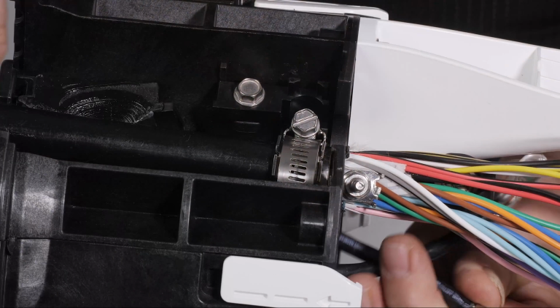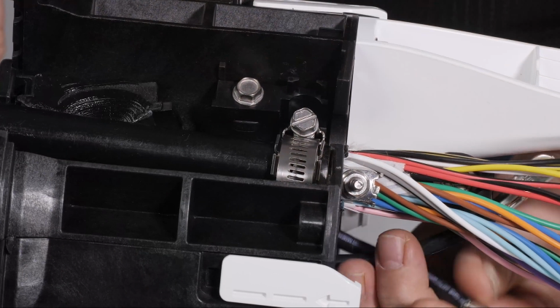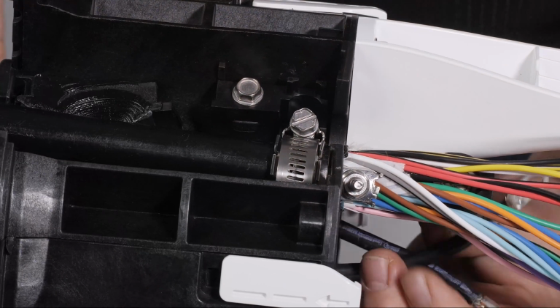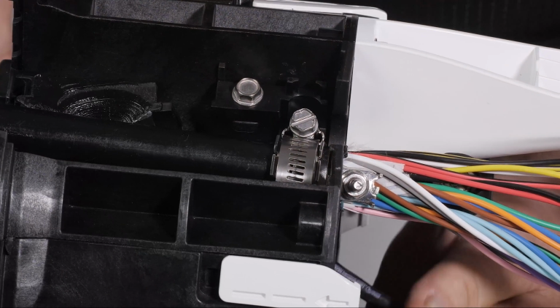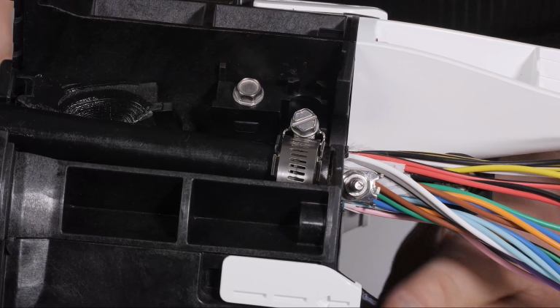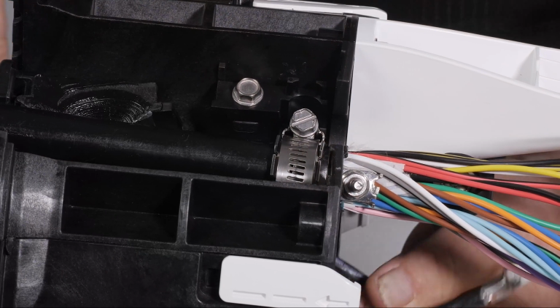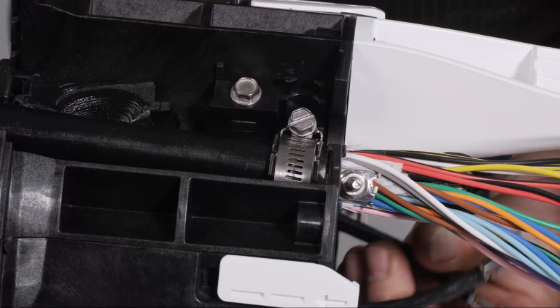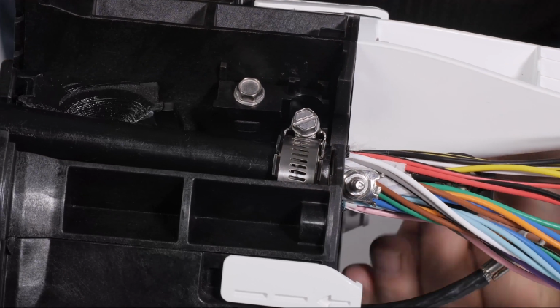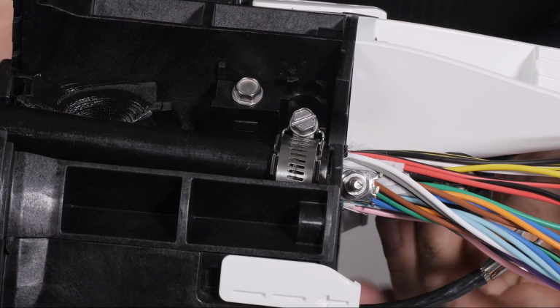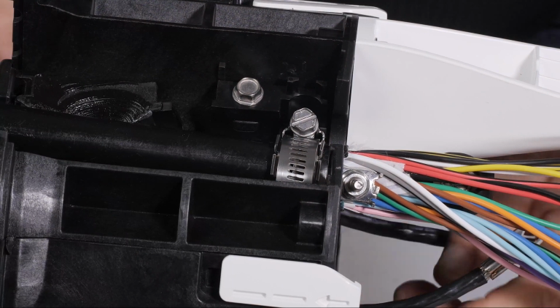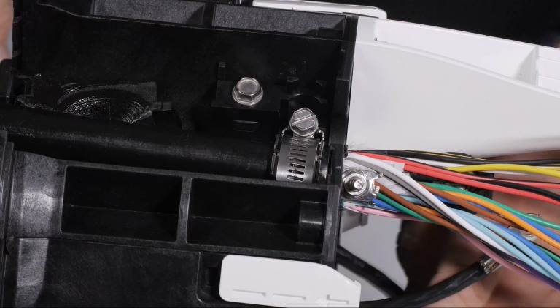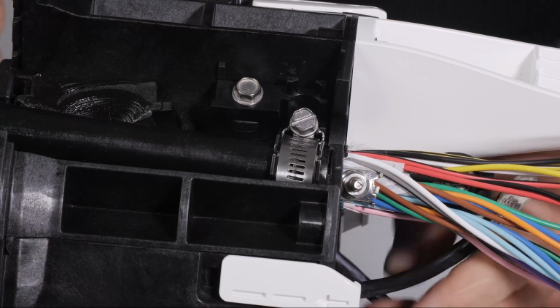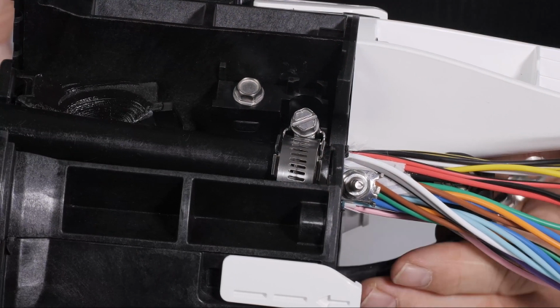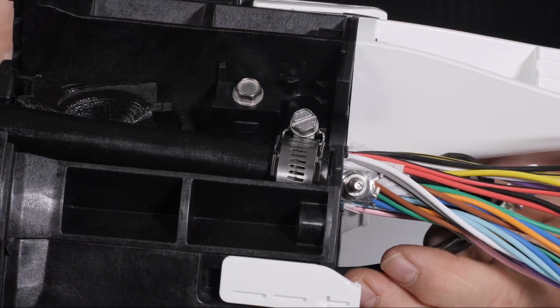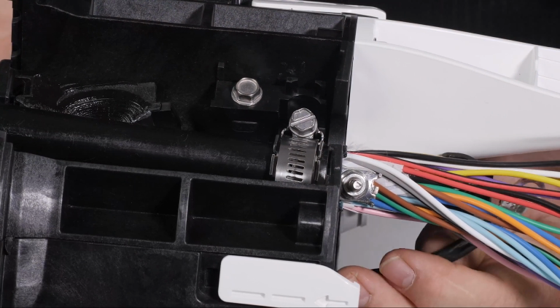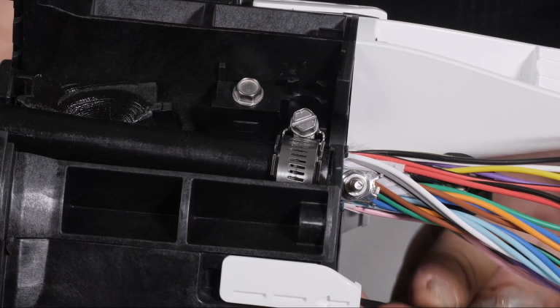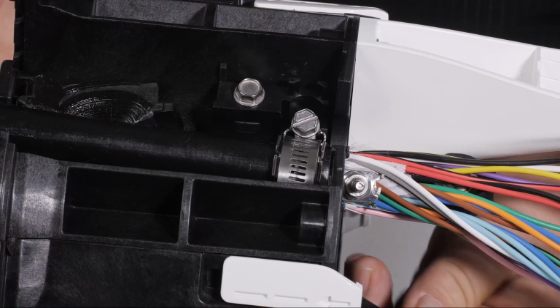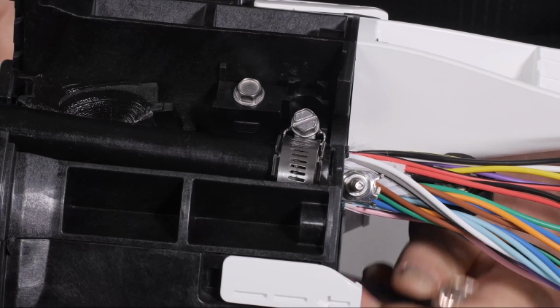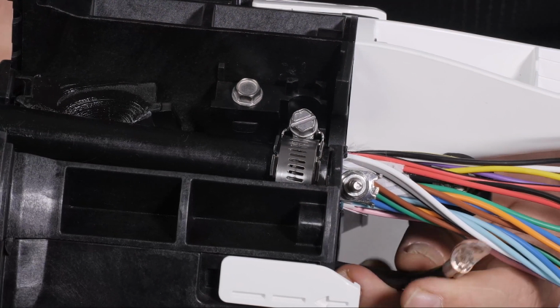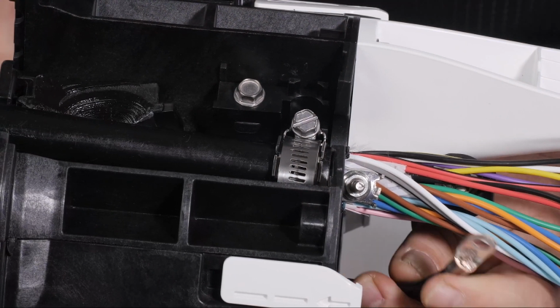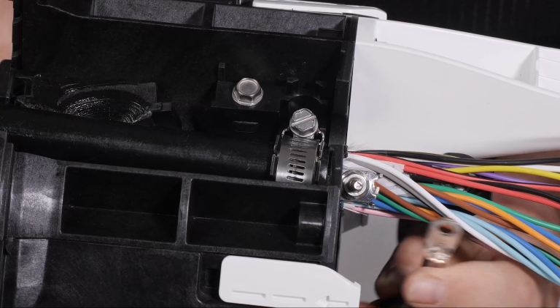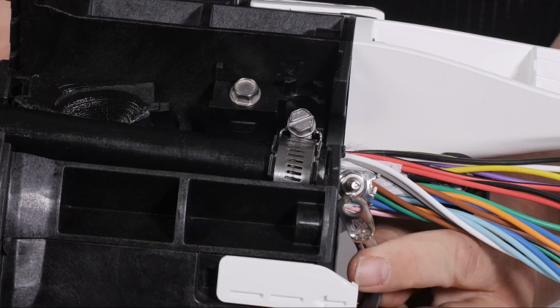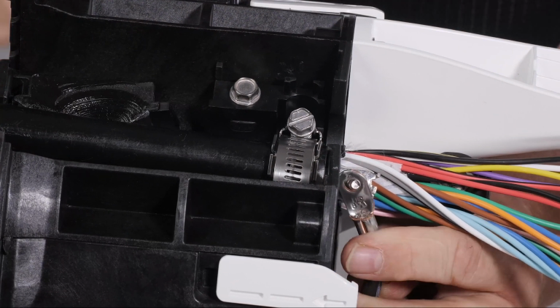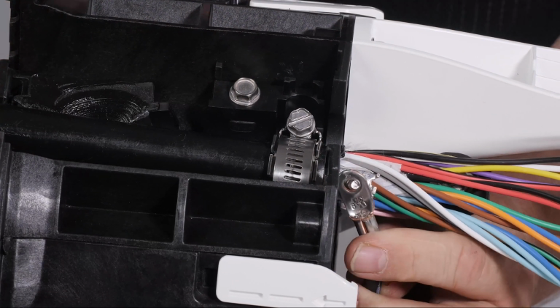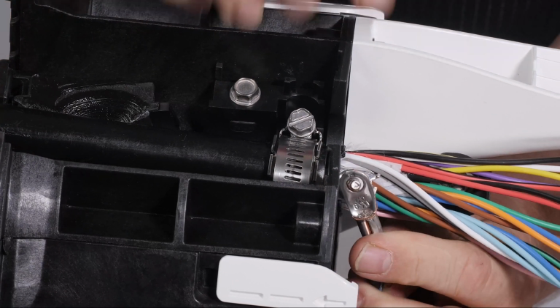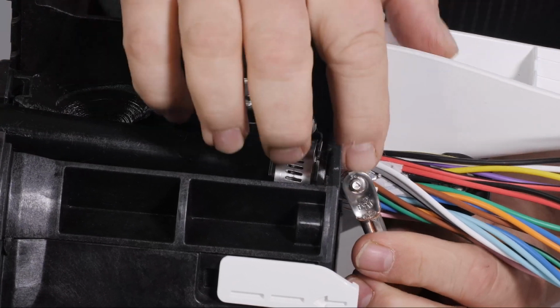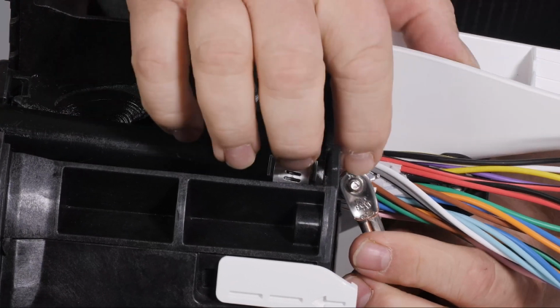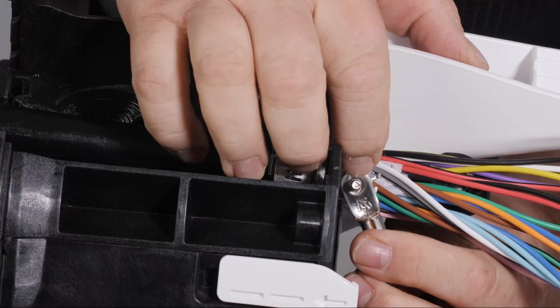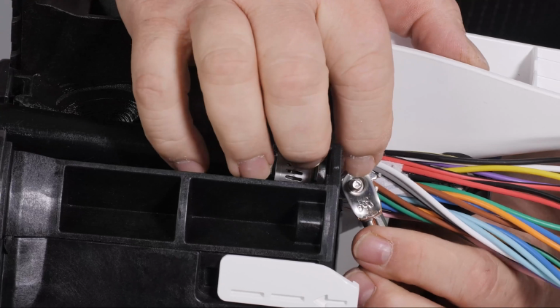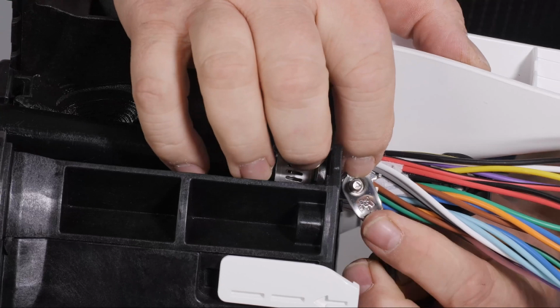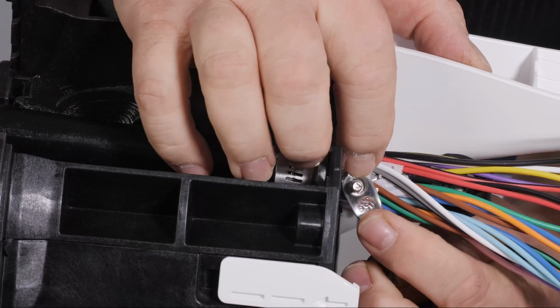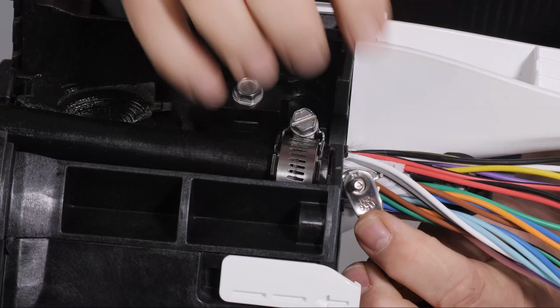Secure the APEX ground cable to the shield bonding kit before or after wedge placement.